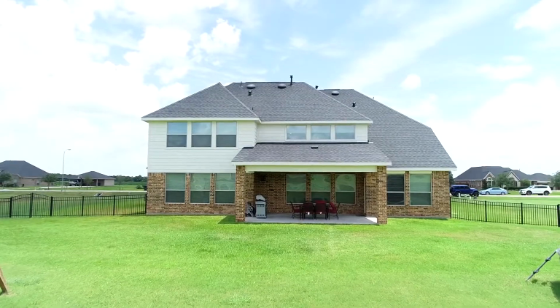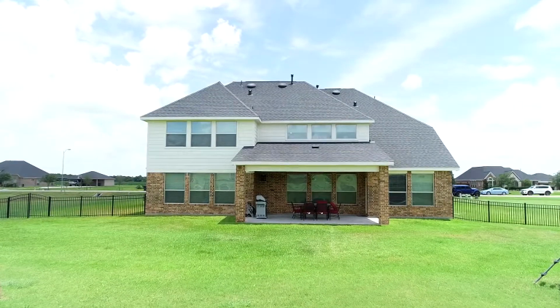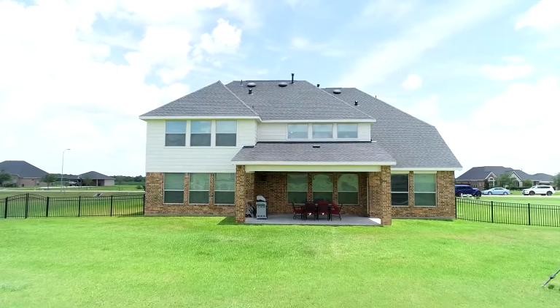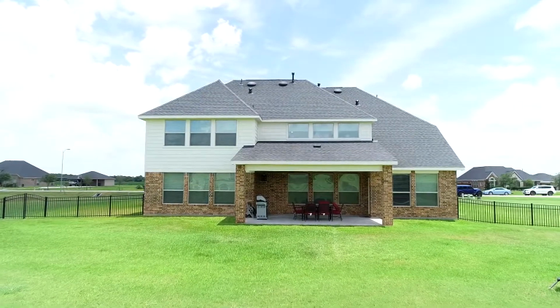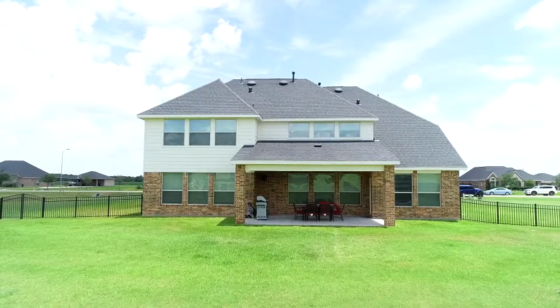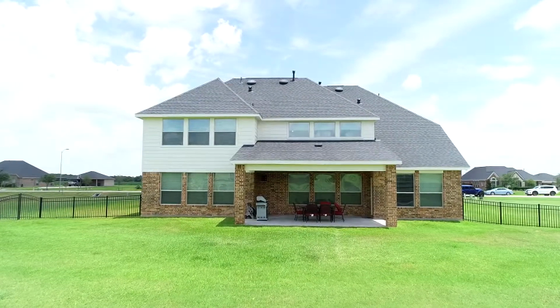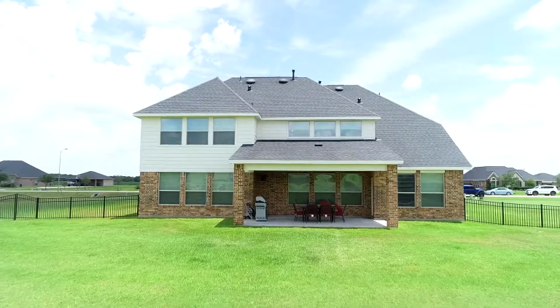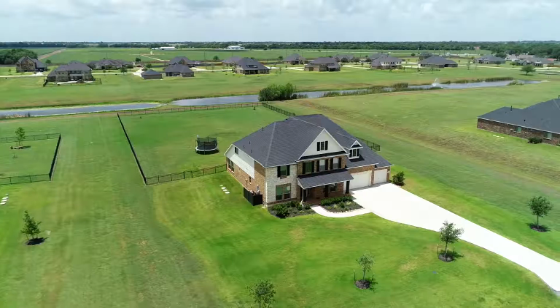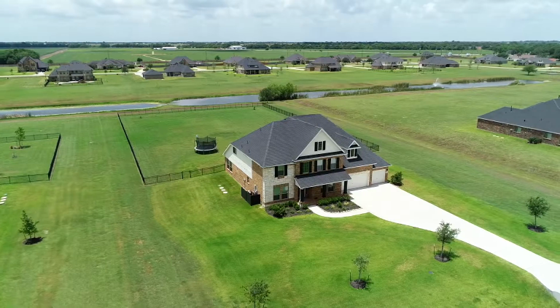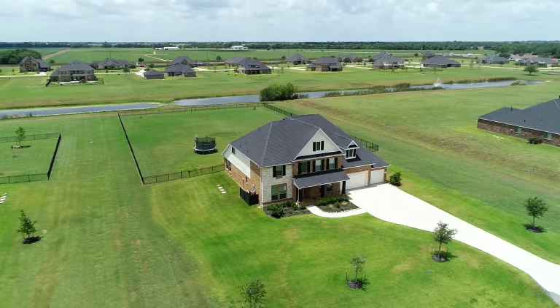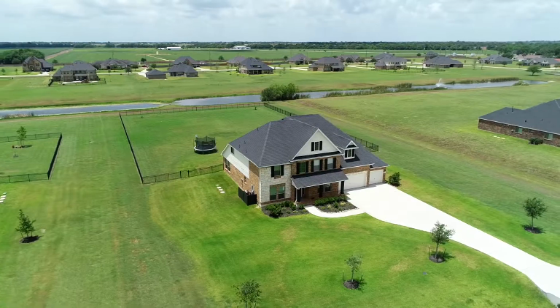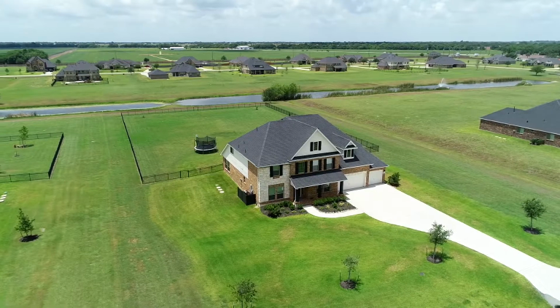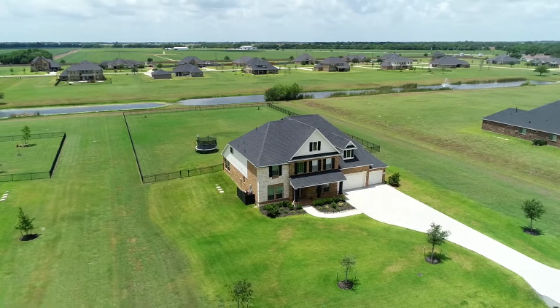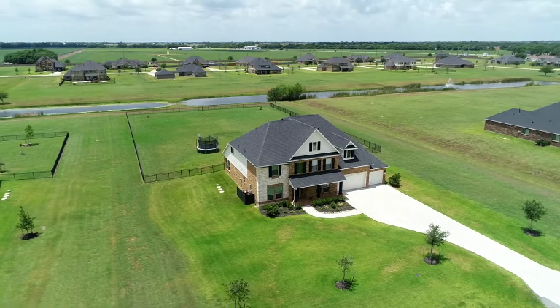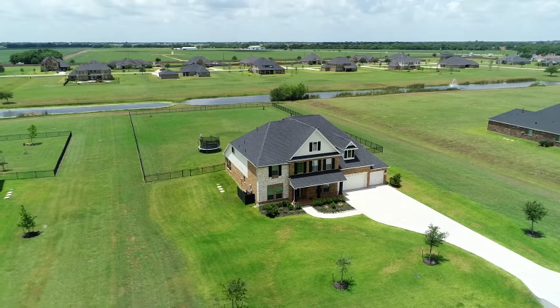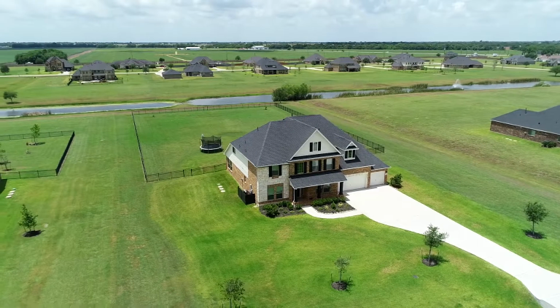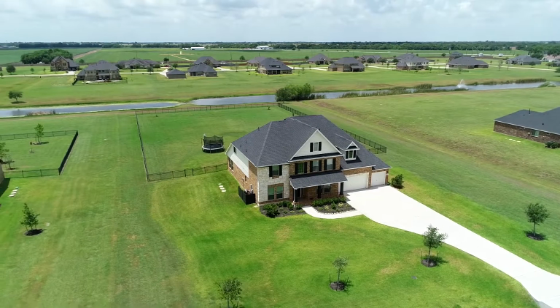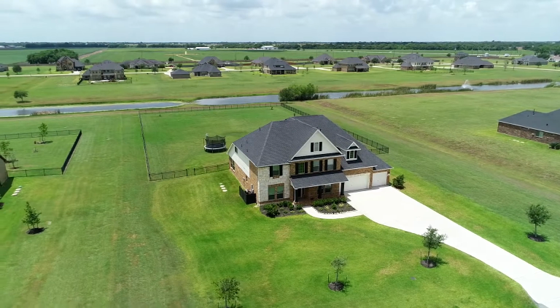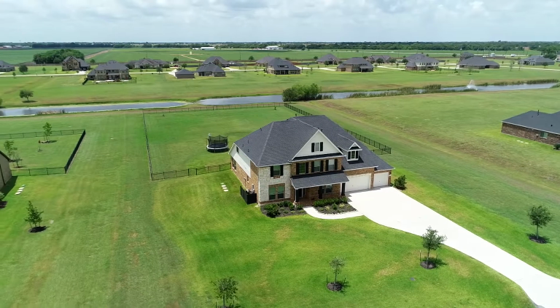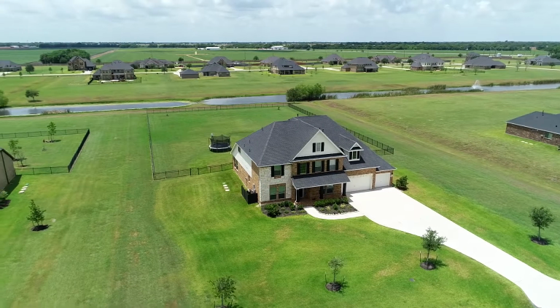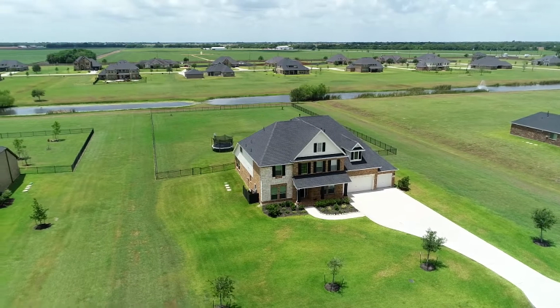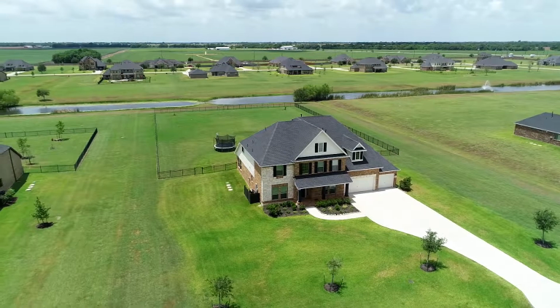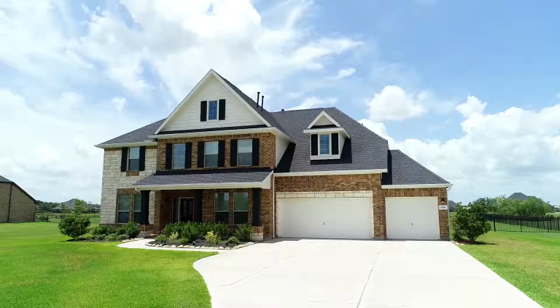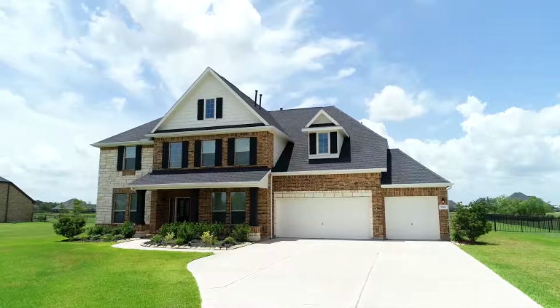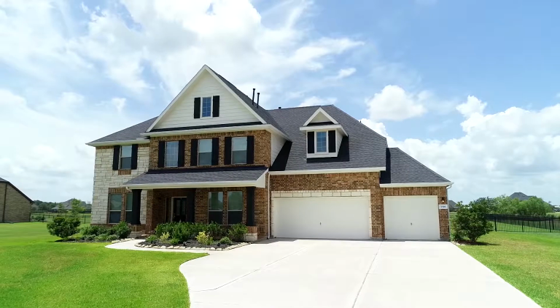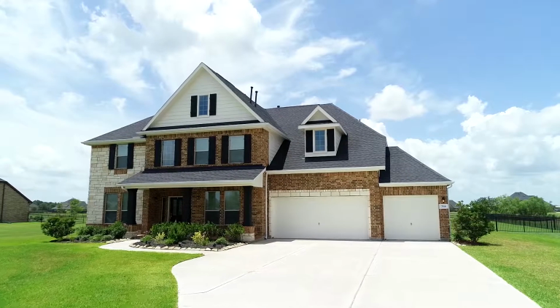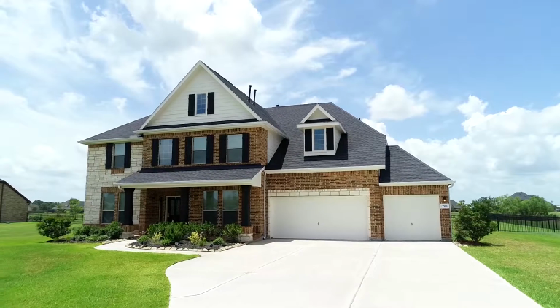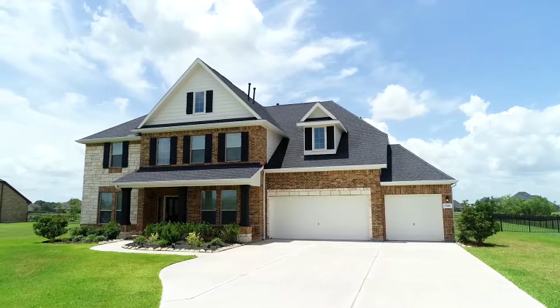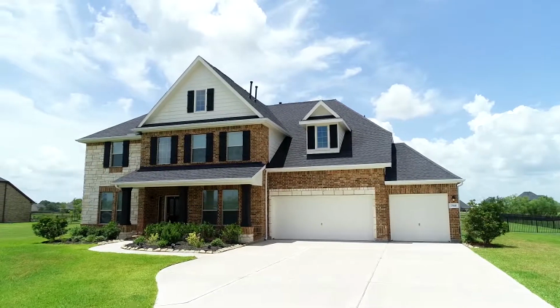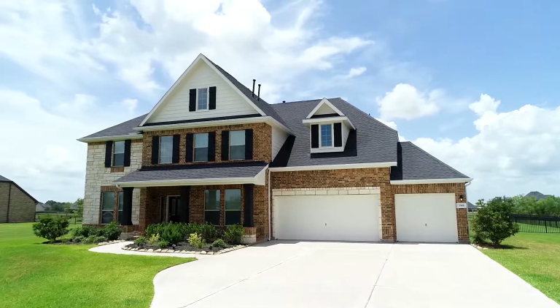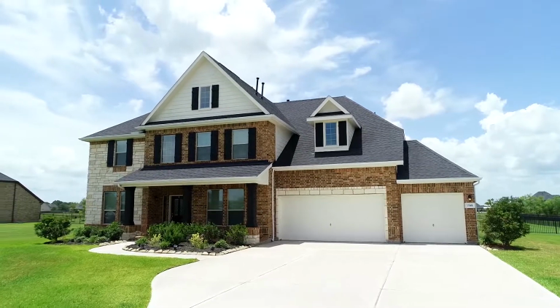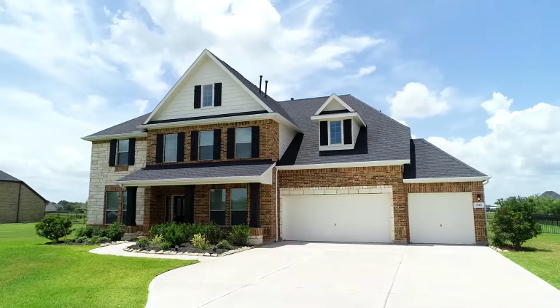Thank you for taking this tour with me today, and call the Seth Brothers because this could be your next home.